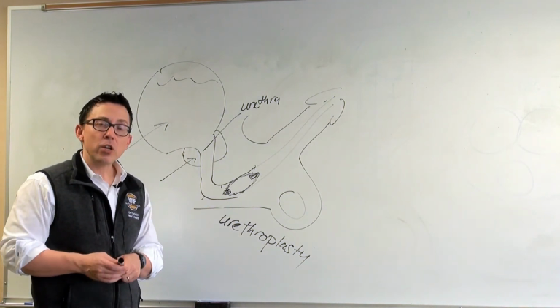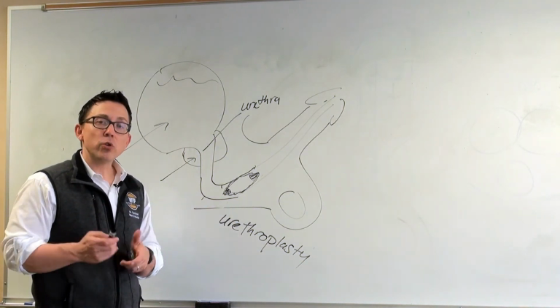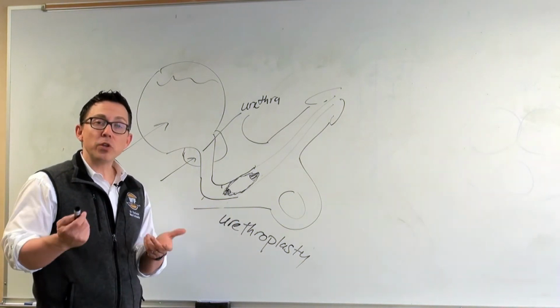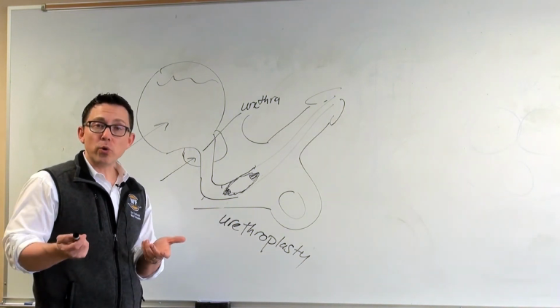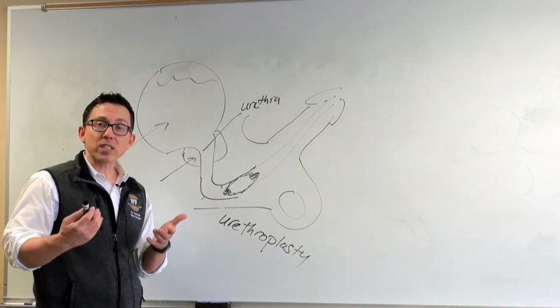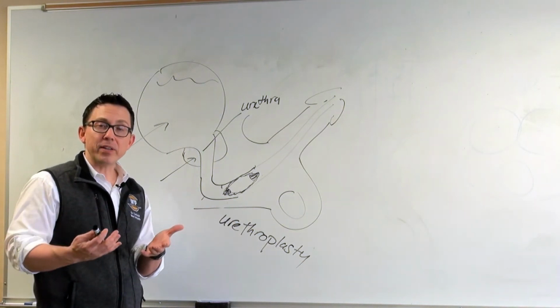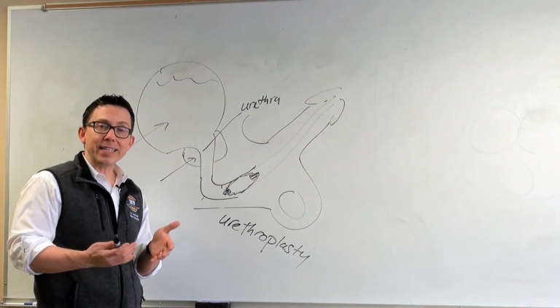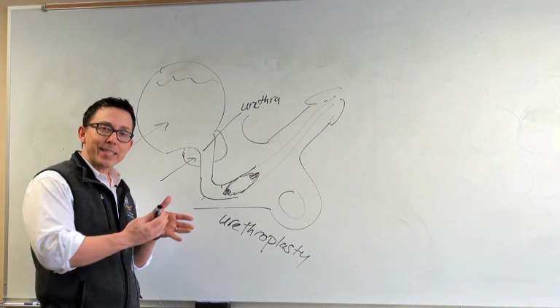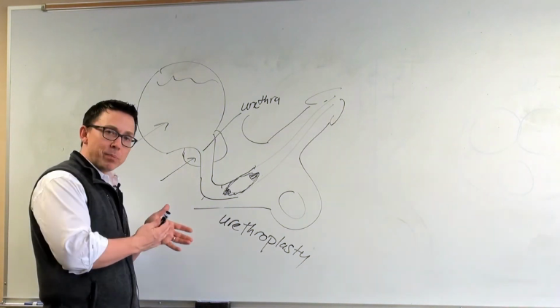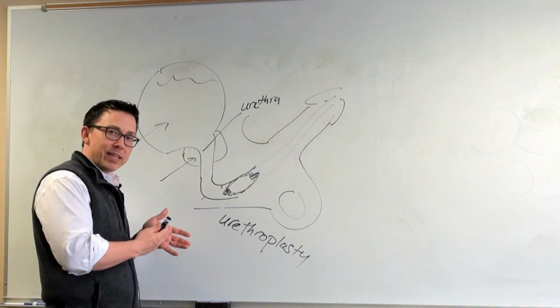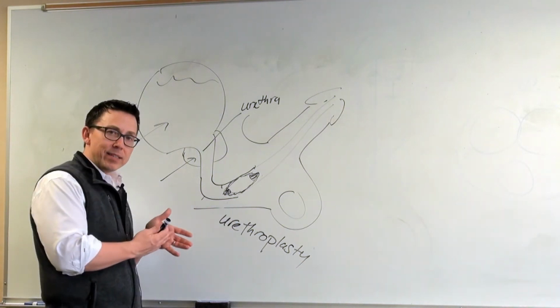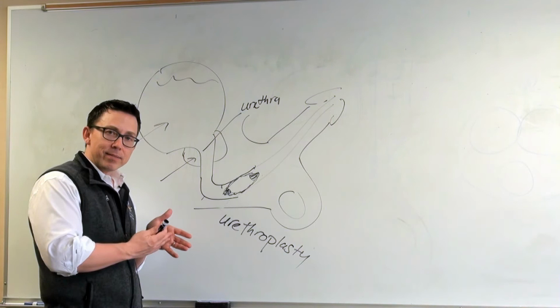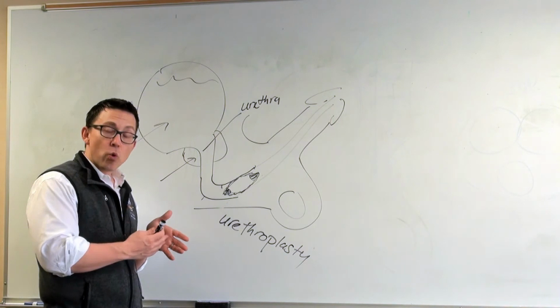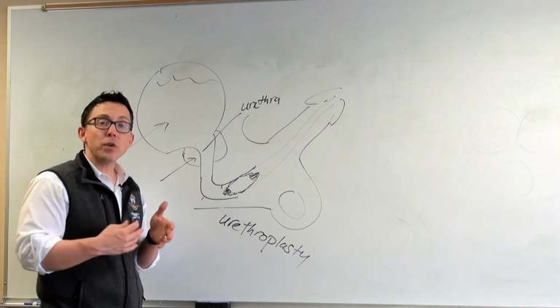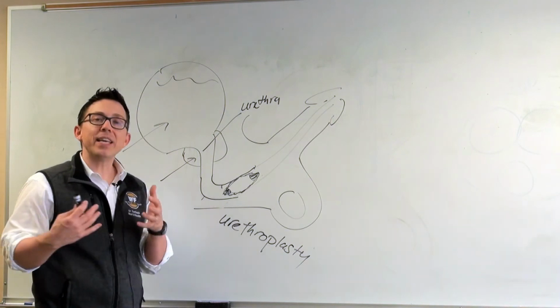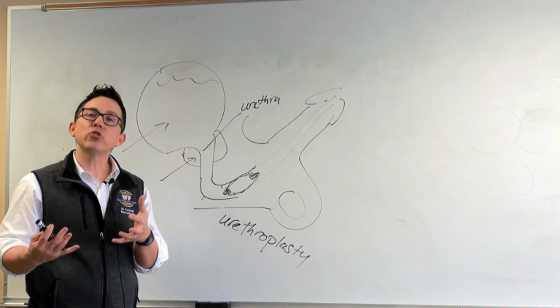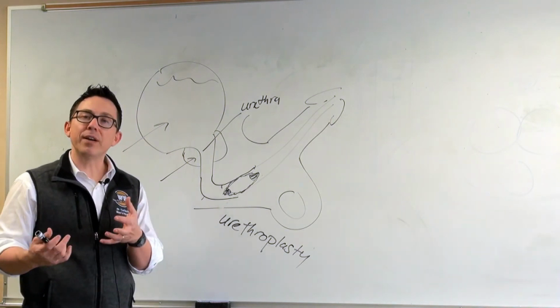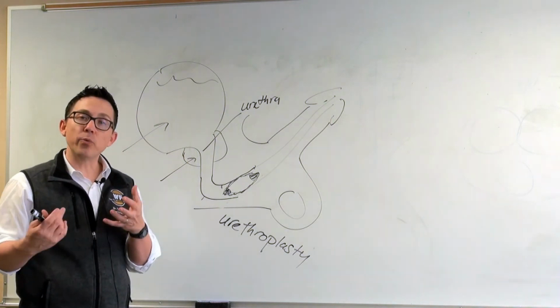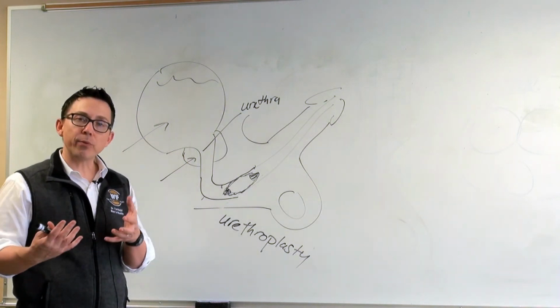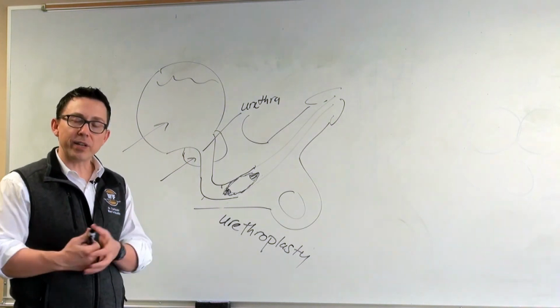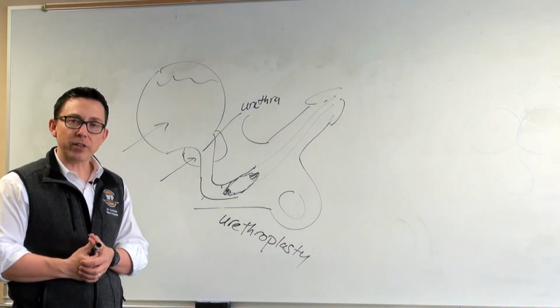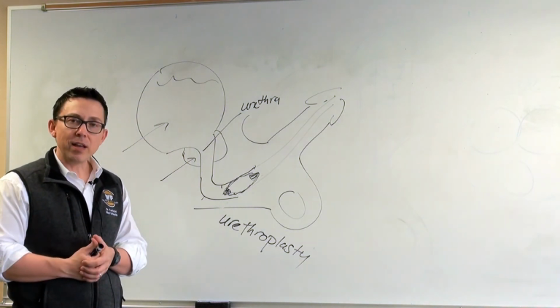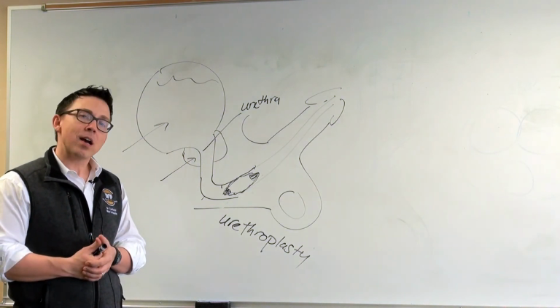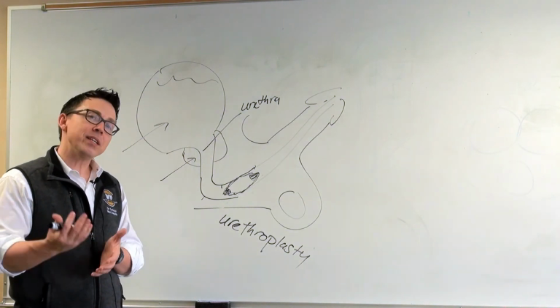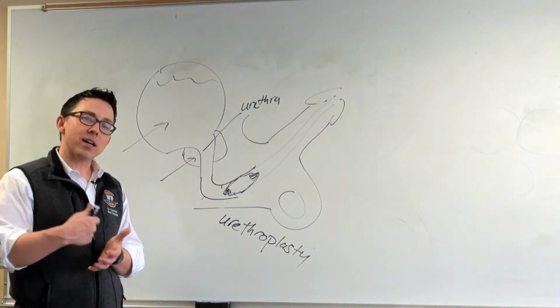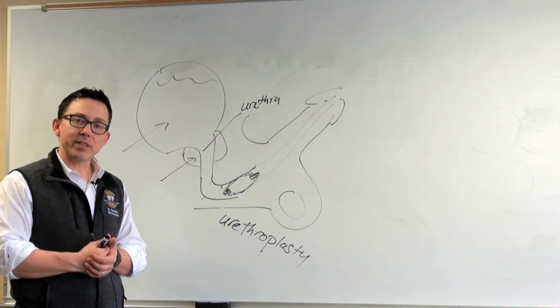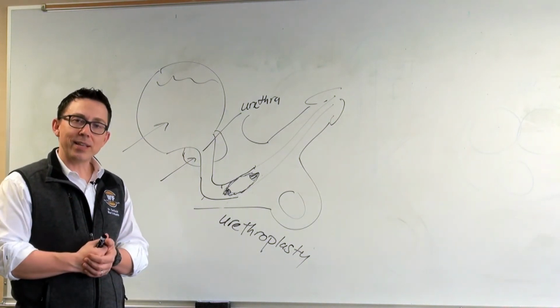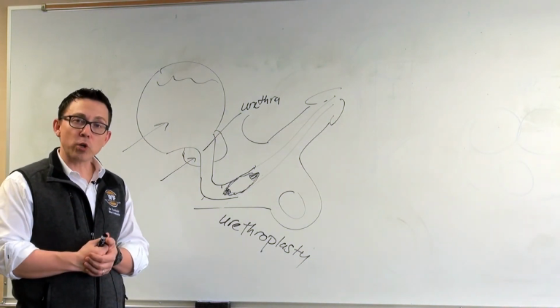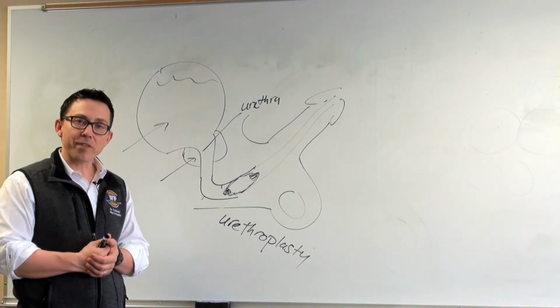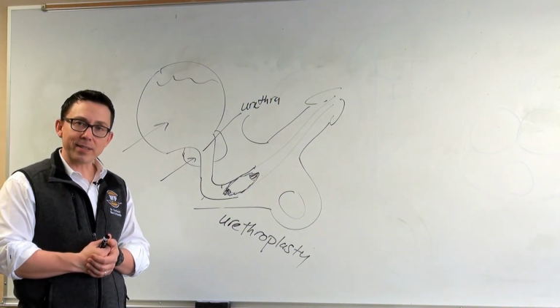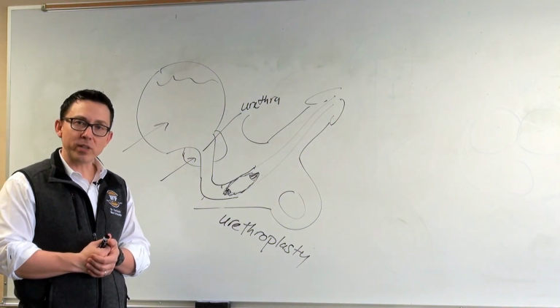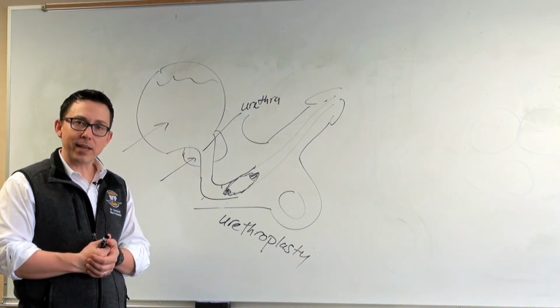So if you are experiencing symptoms like this, or if you have a history of urethral stricture, come in and talk to us and we'll go over this in more detail.